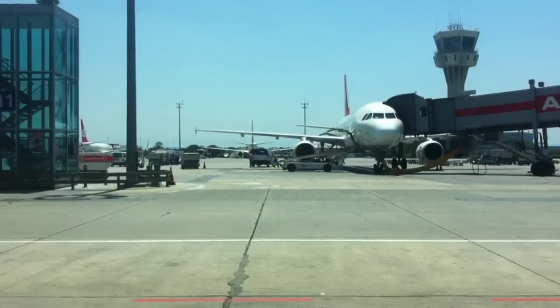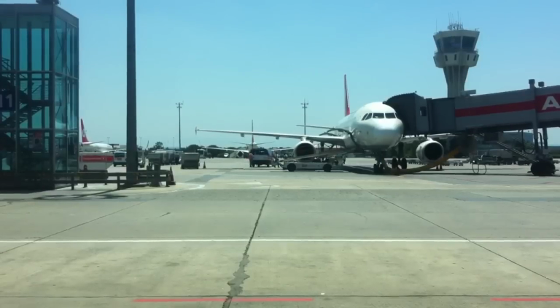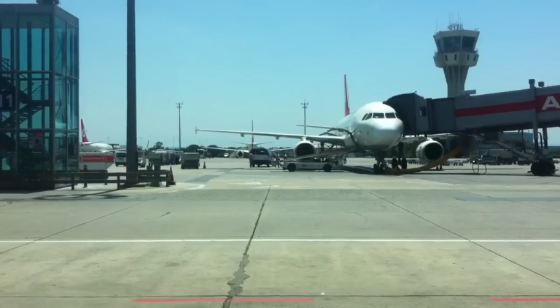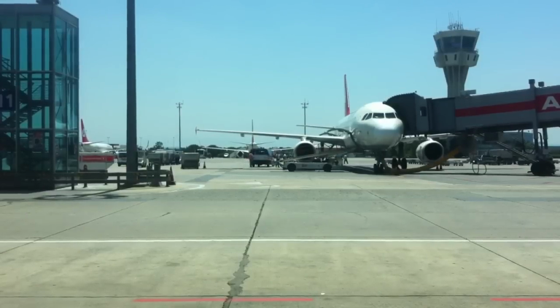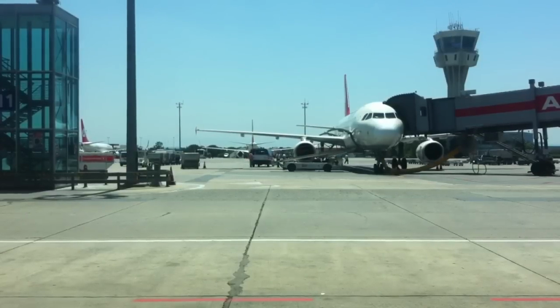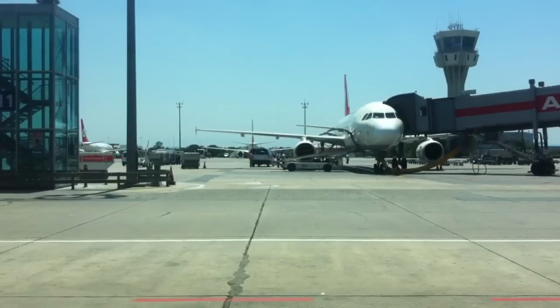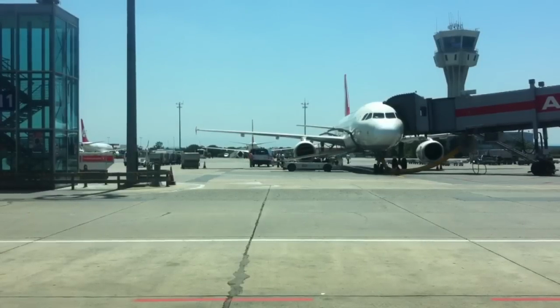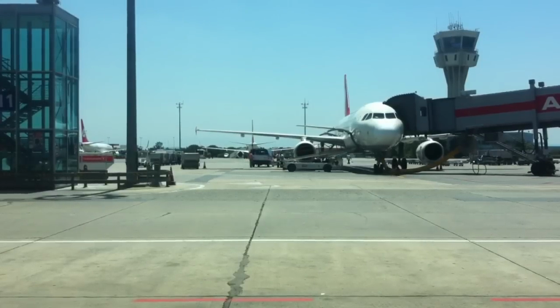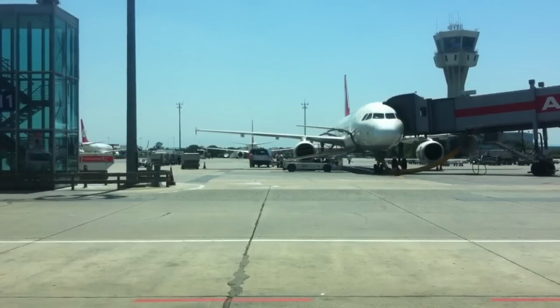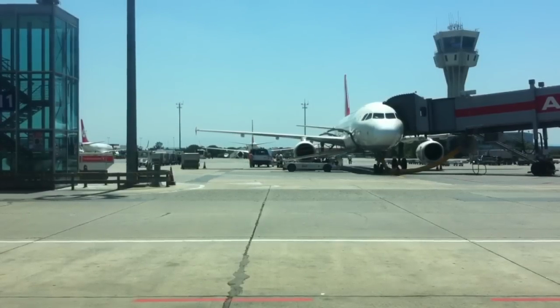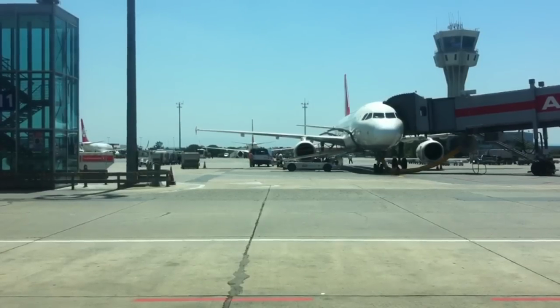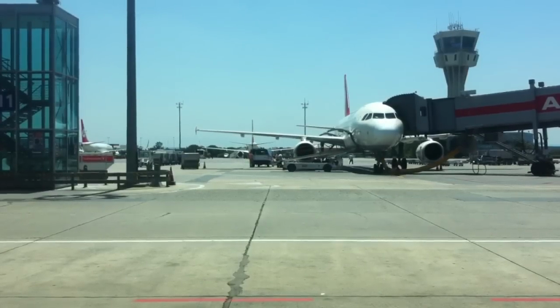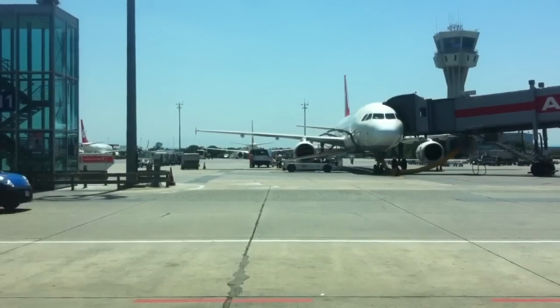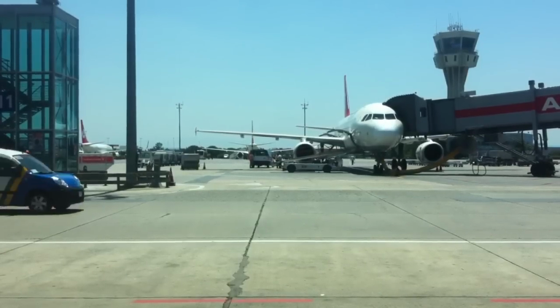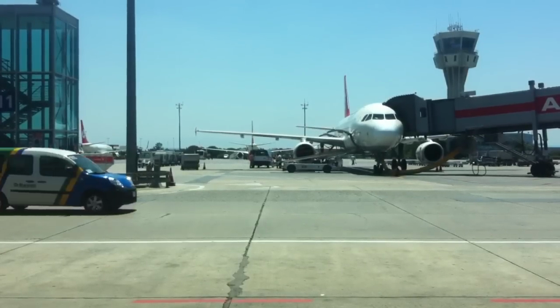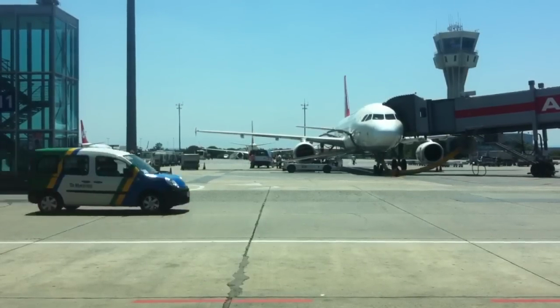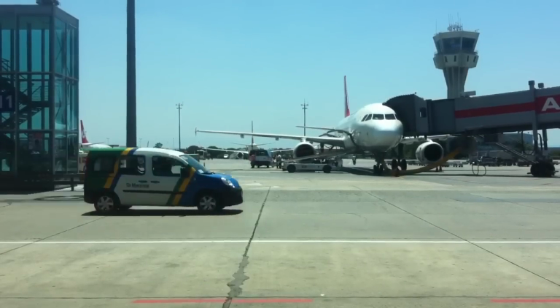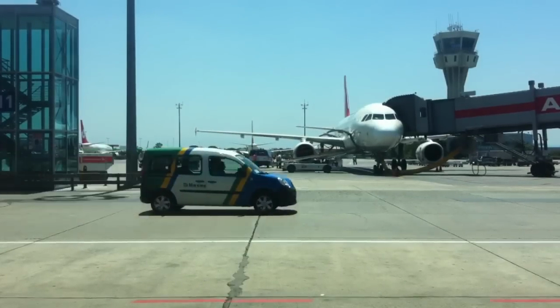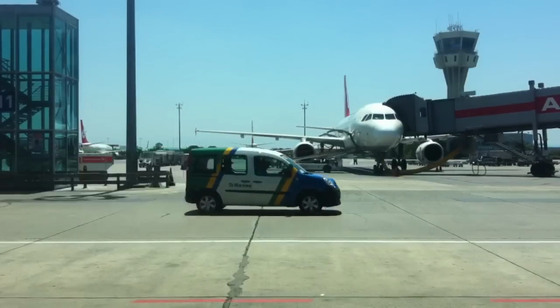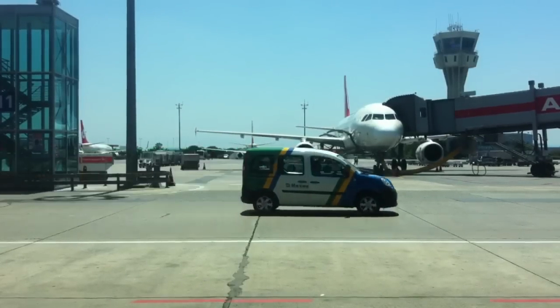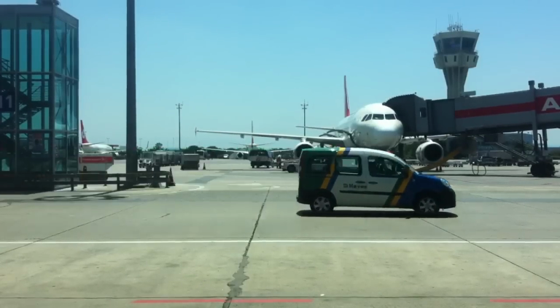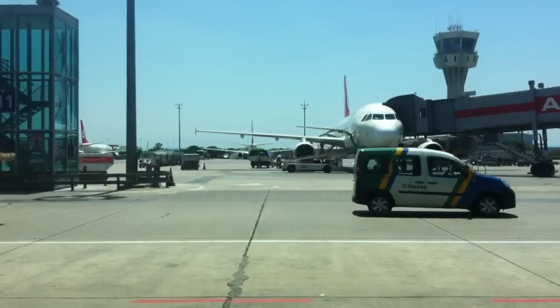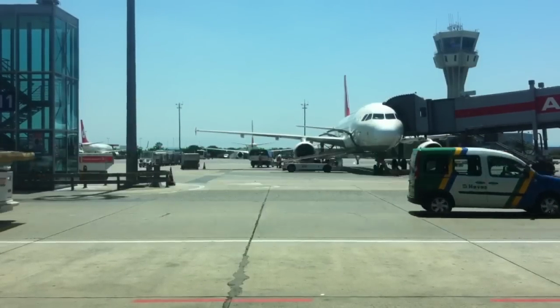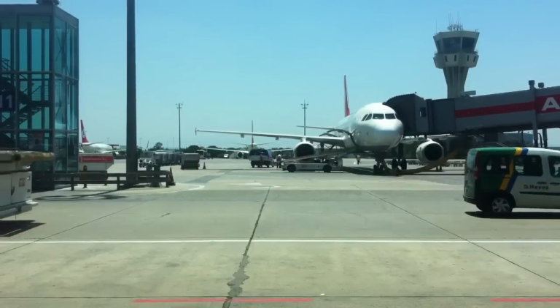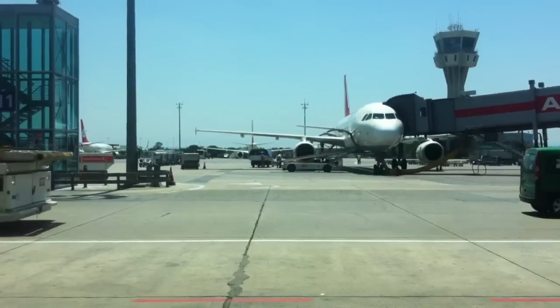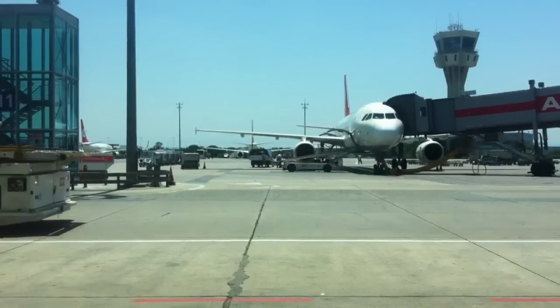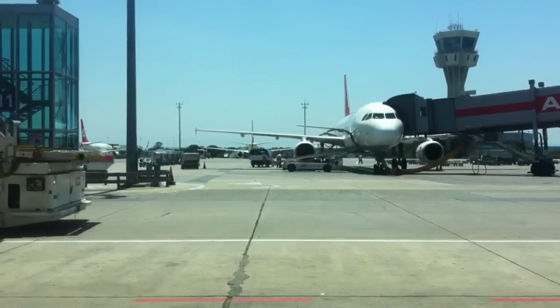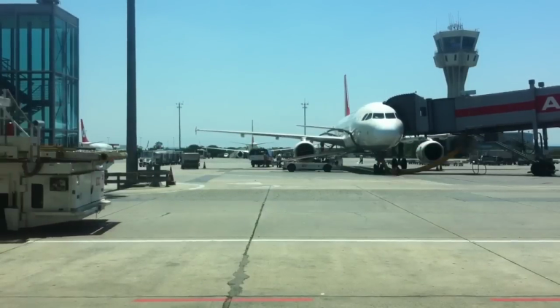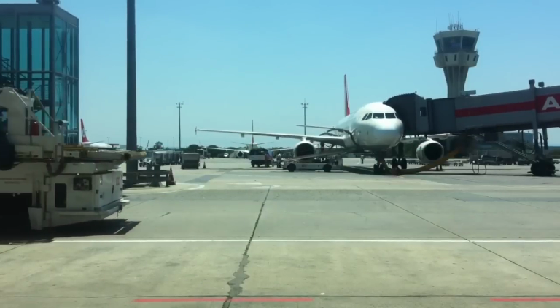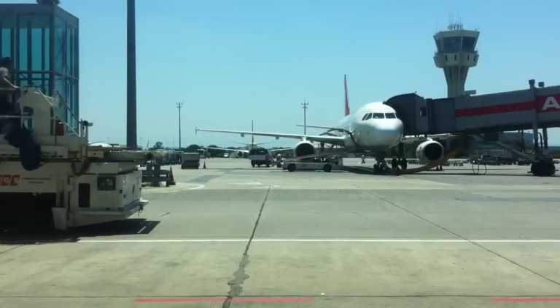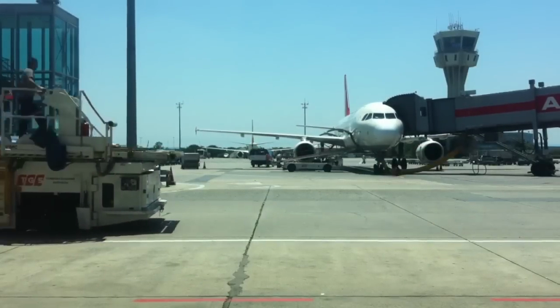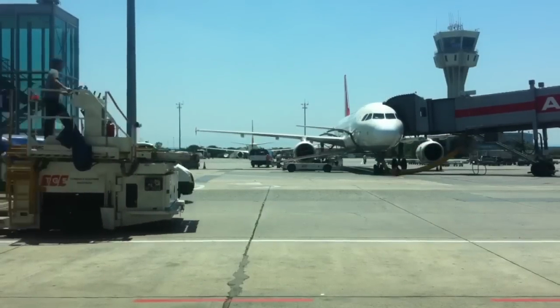I'm Zach Million, thanks for watching. P.S. — the menu changes every flight.